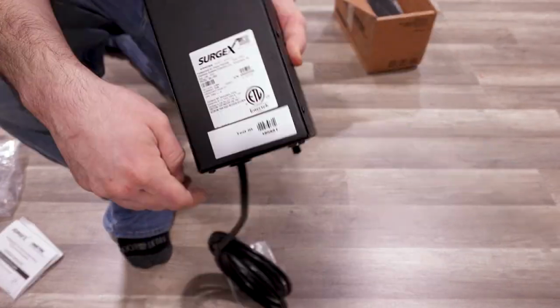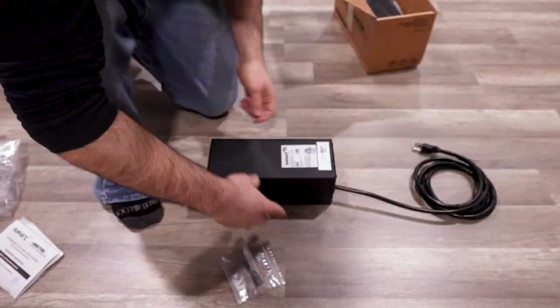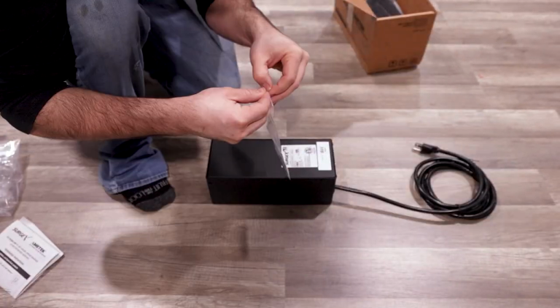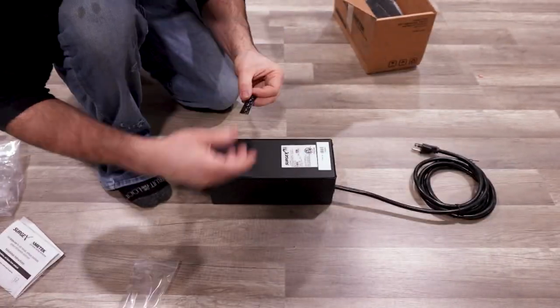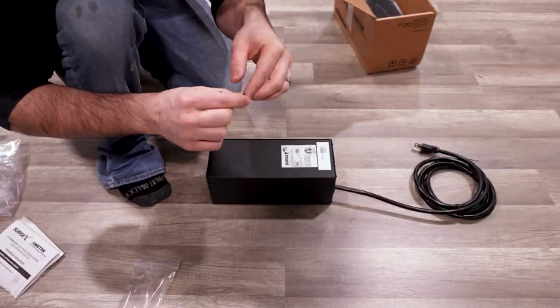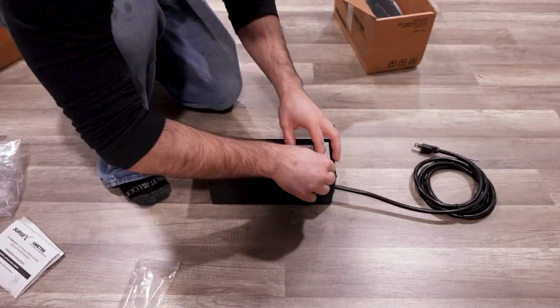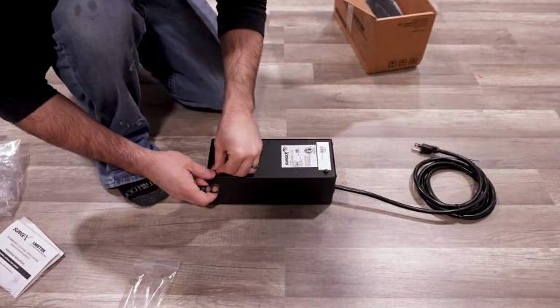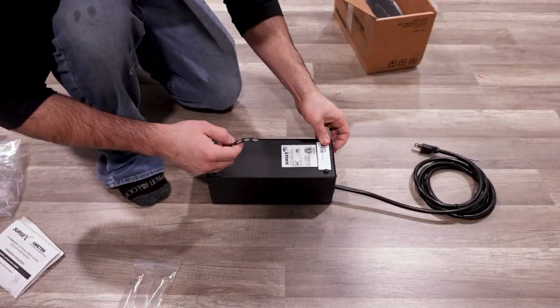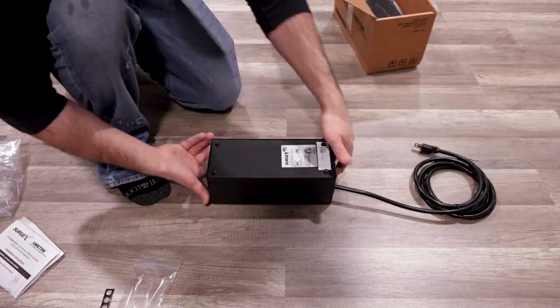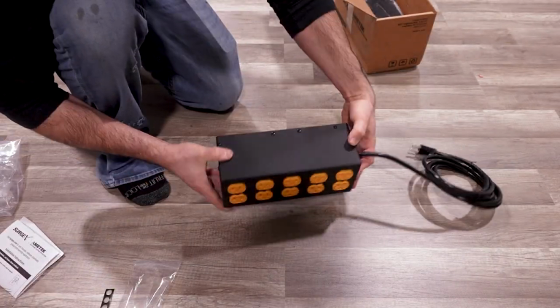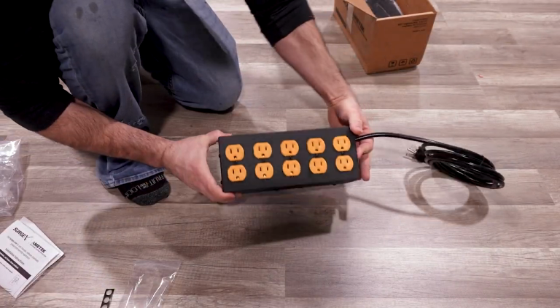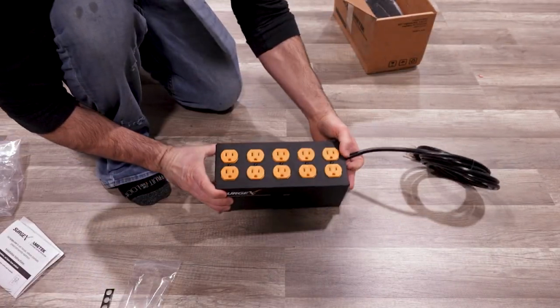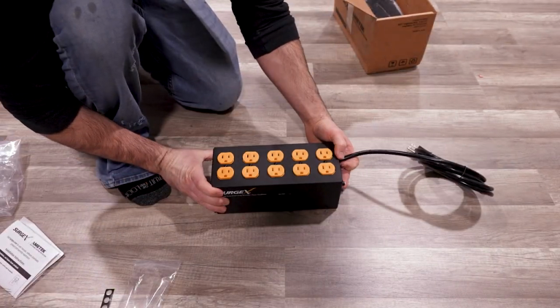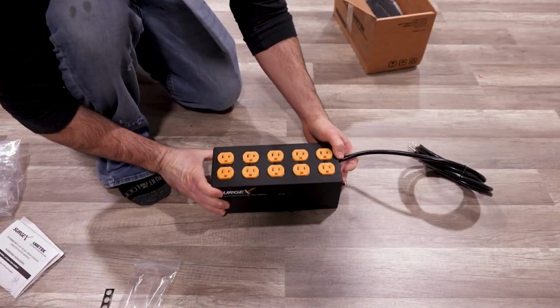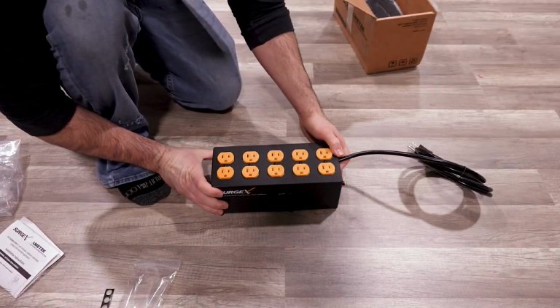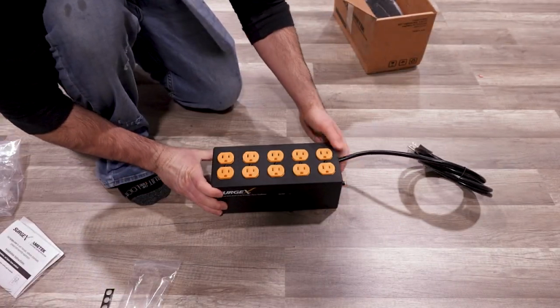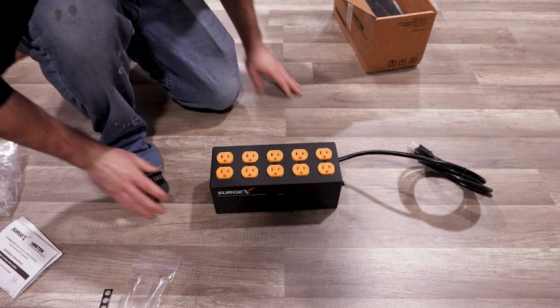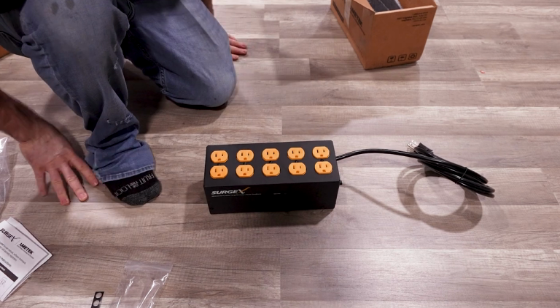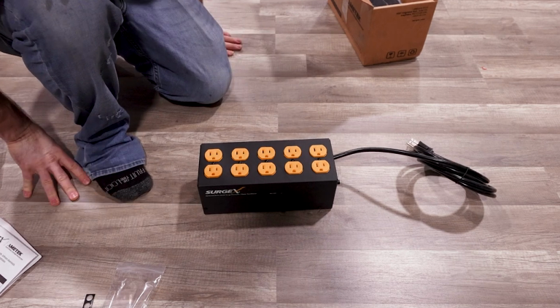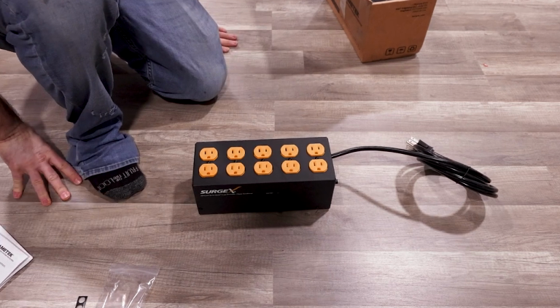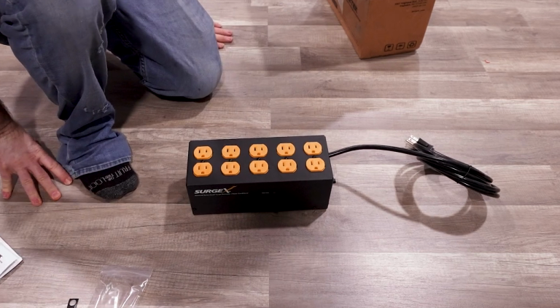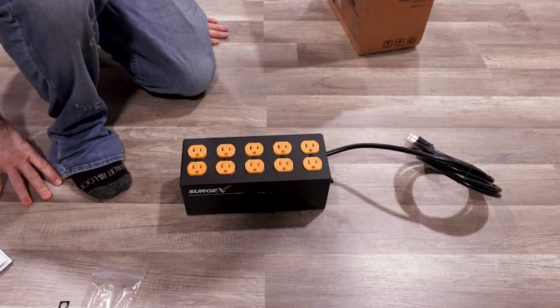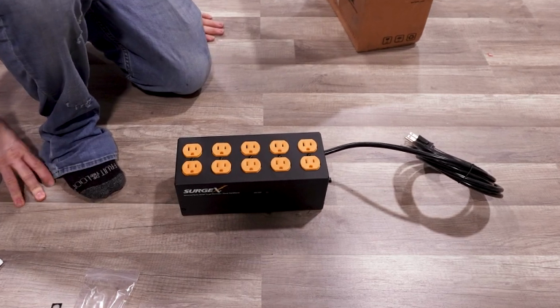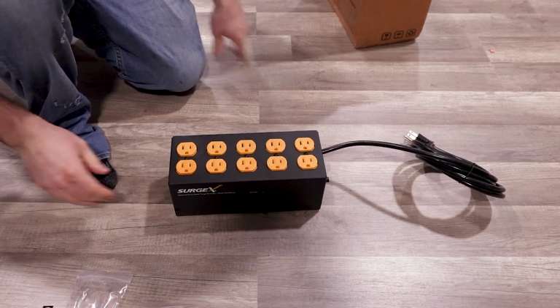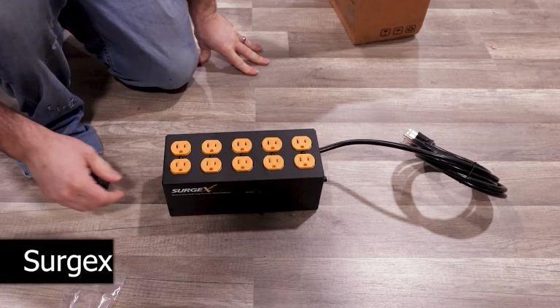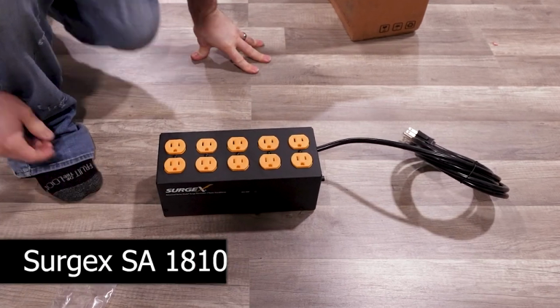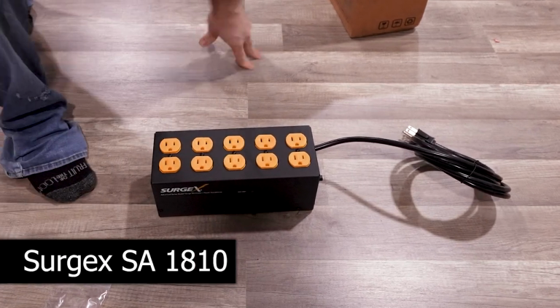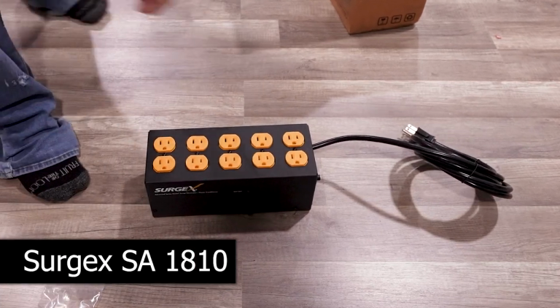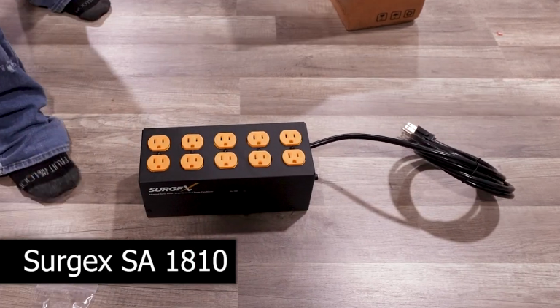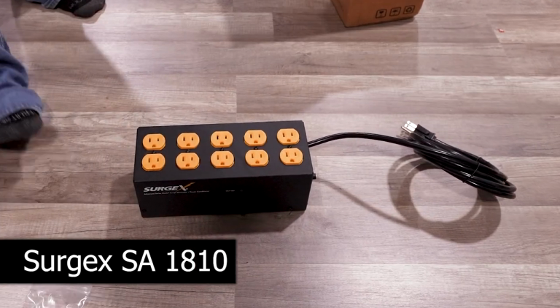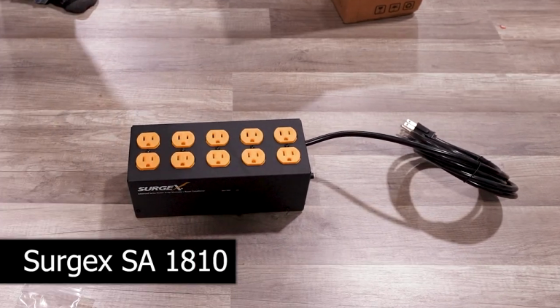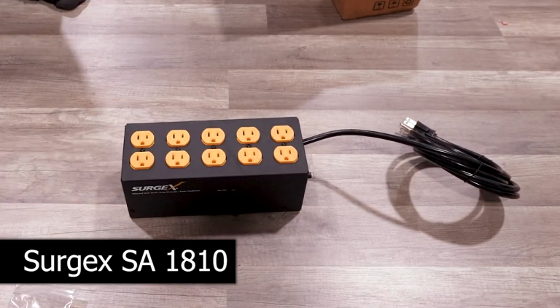Let's install those feet real quick, flip it over, and pull in real close. Here it is — your Surgex SA-1810.